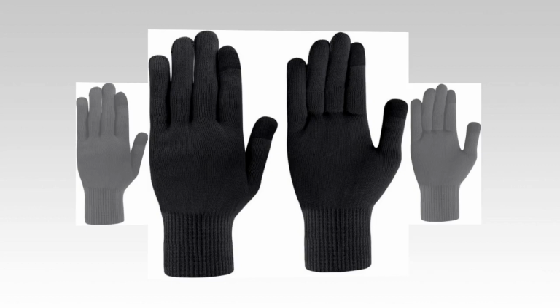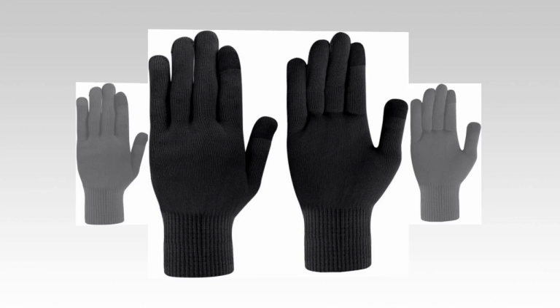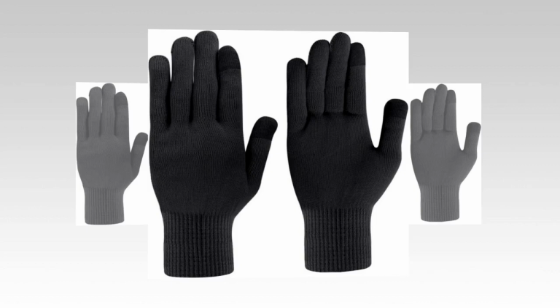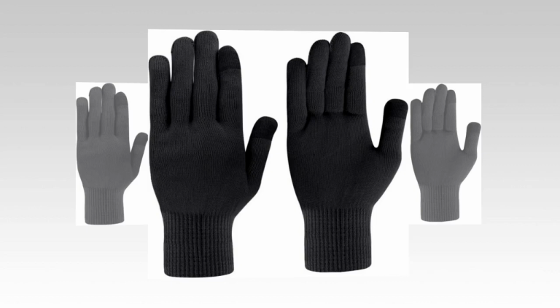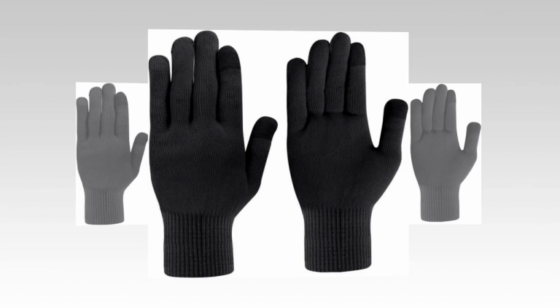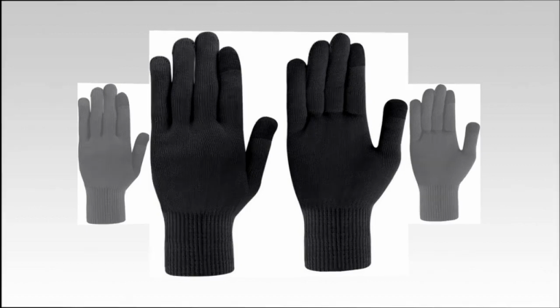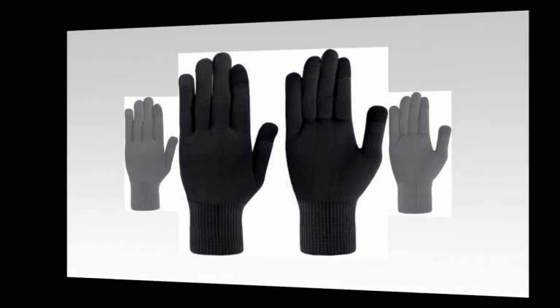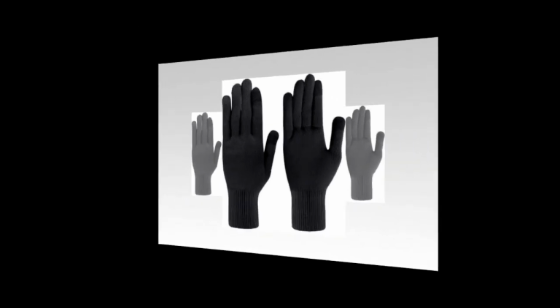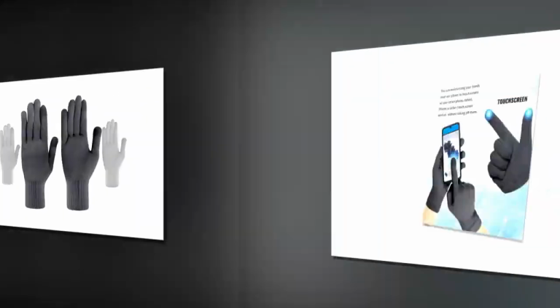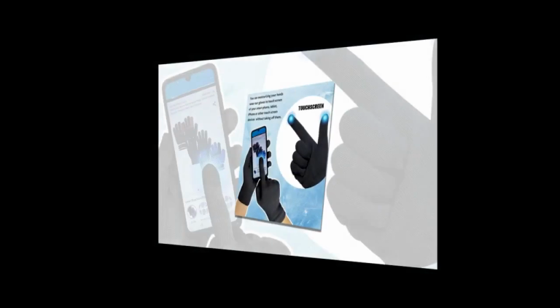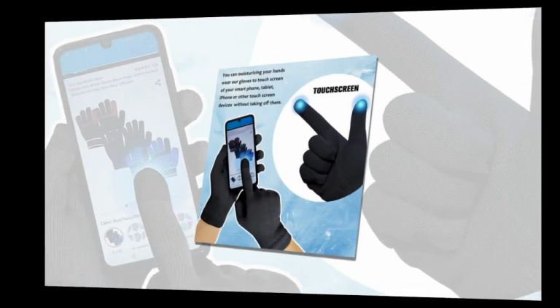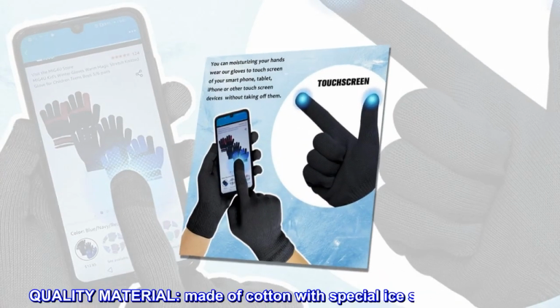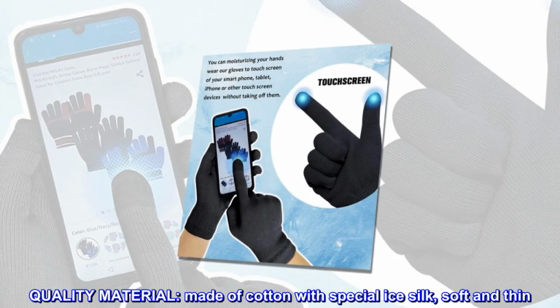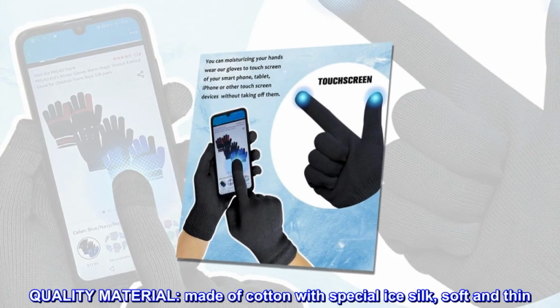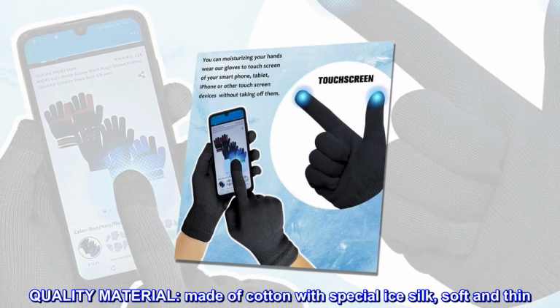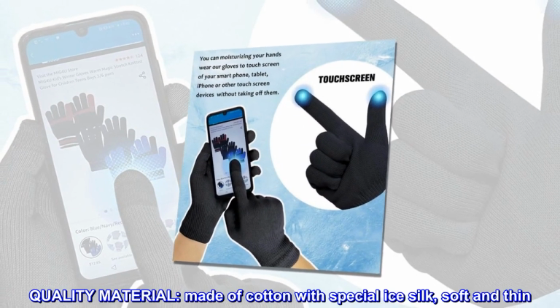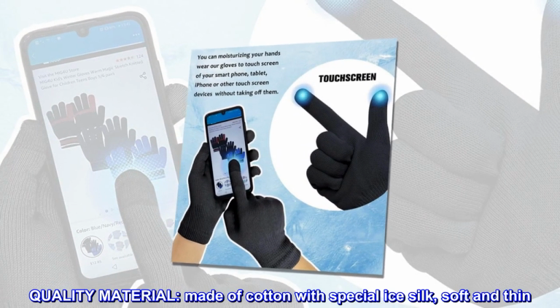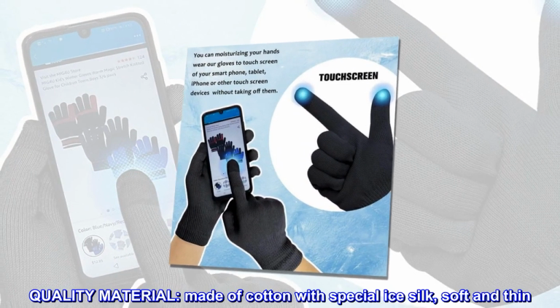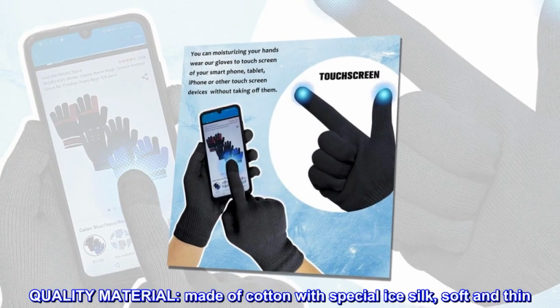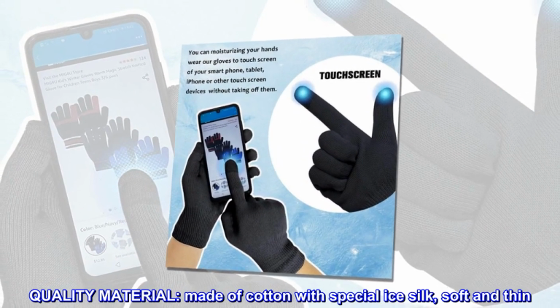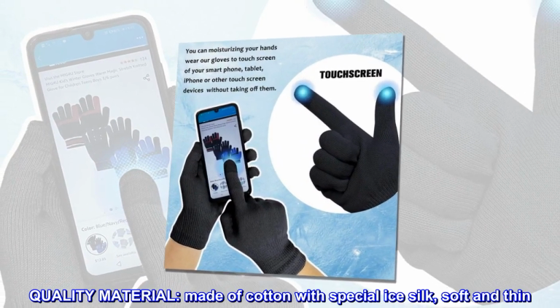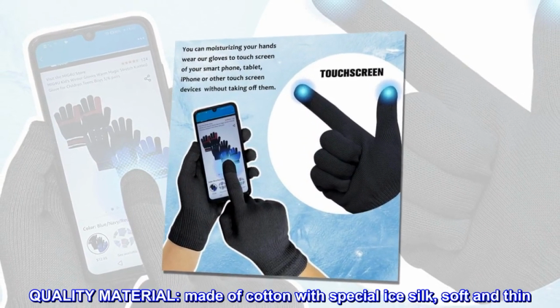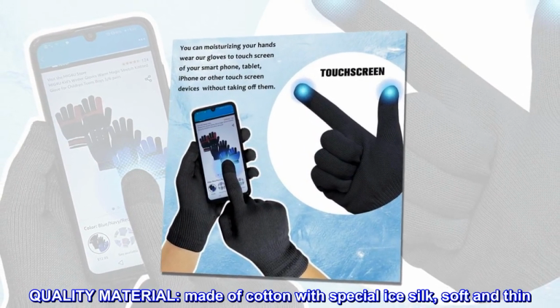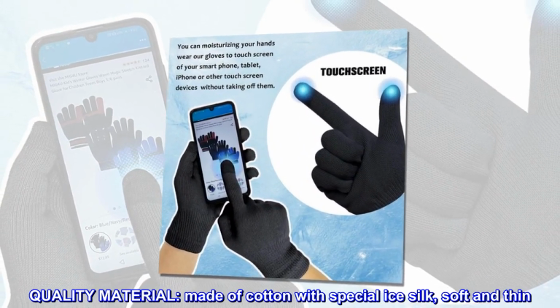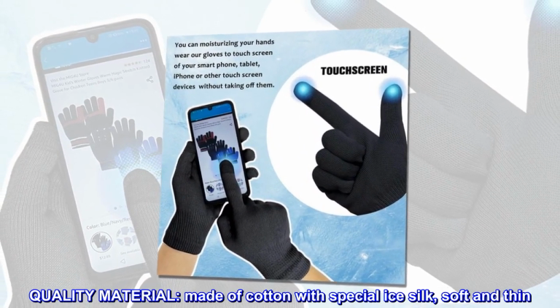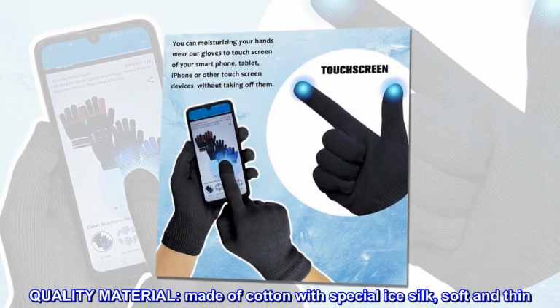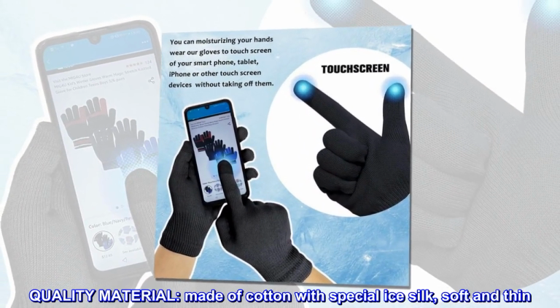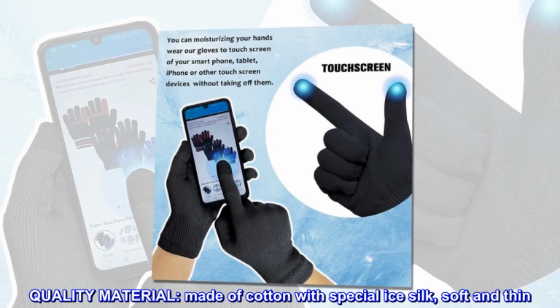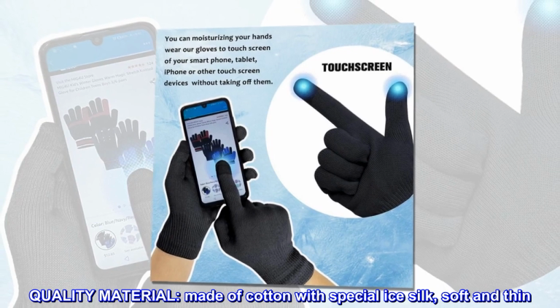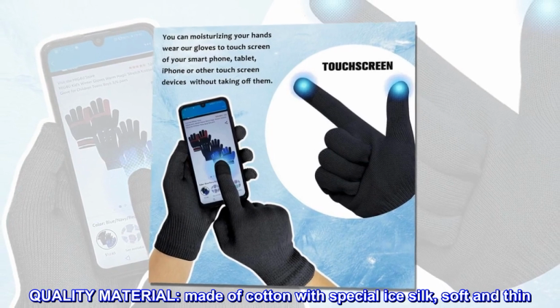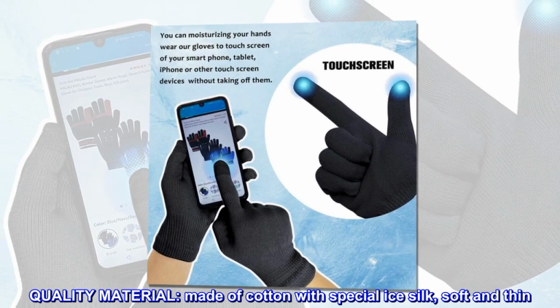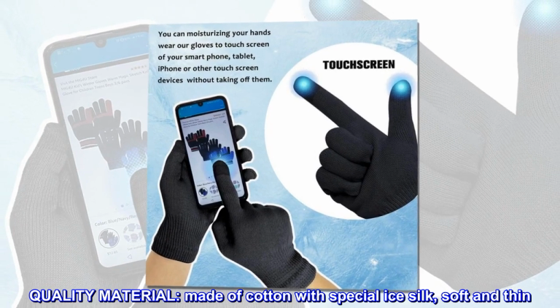Cotton. Quality material. Made of cotton with special ice silk, soft and thin.